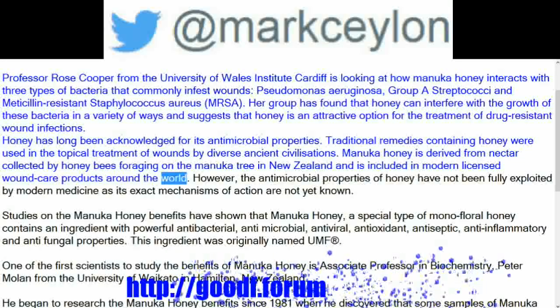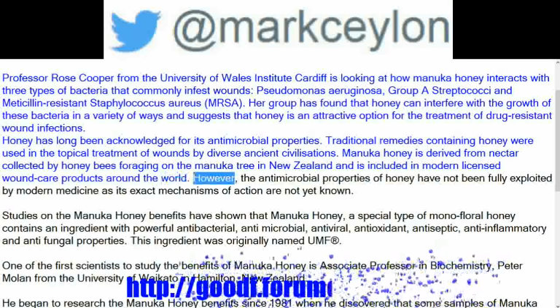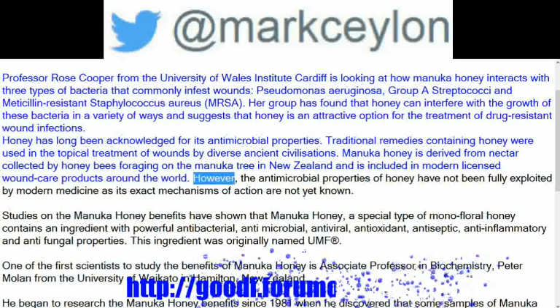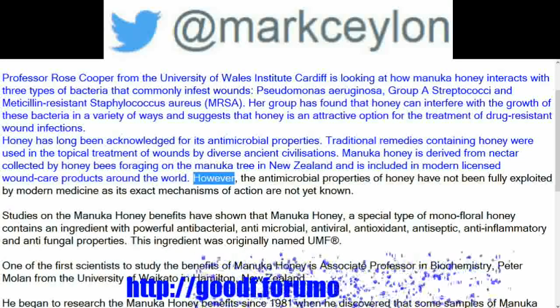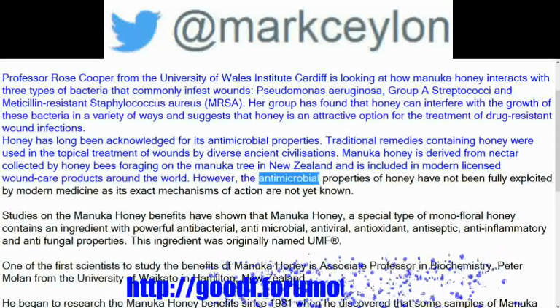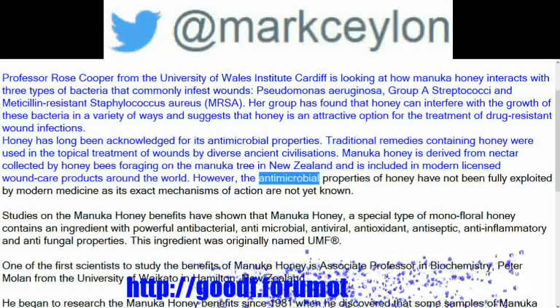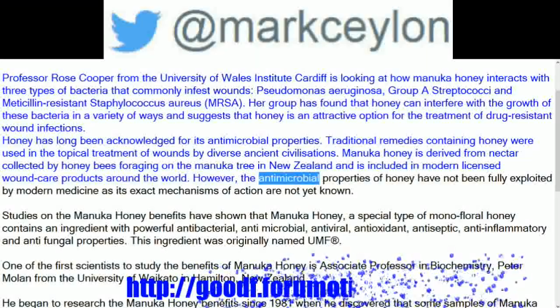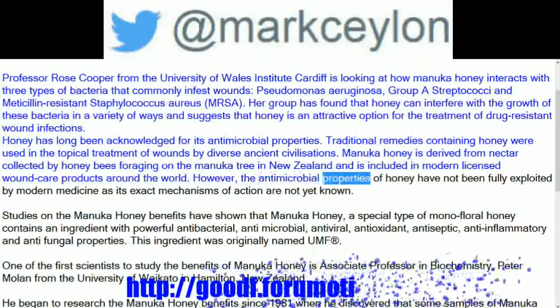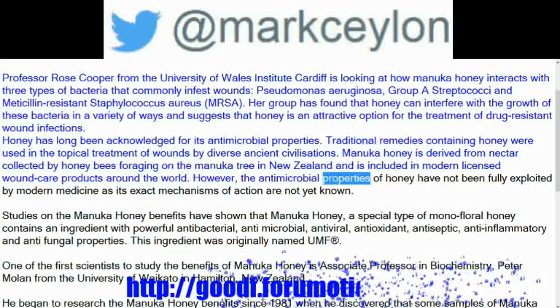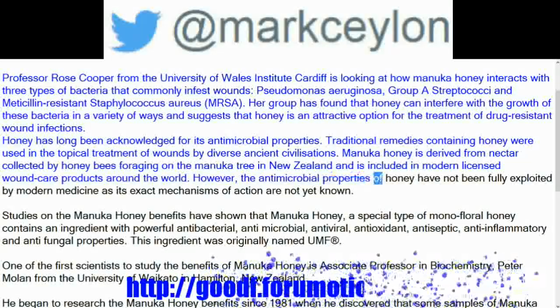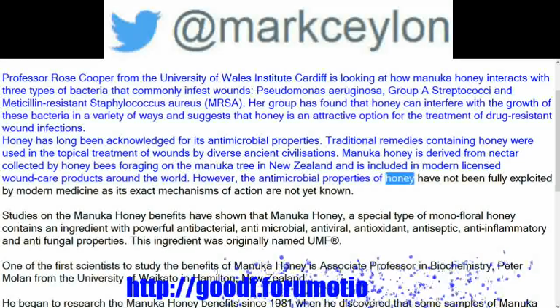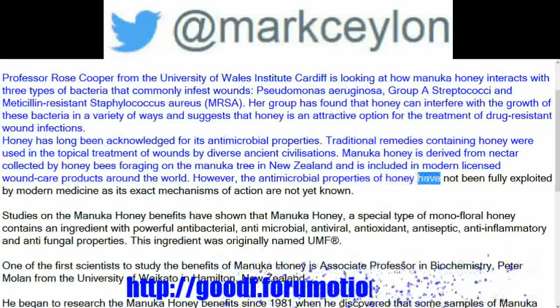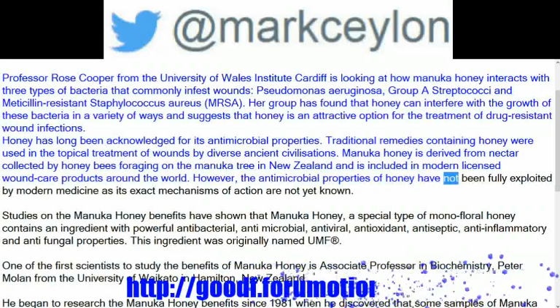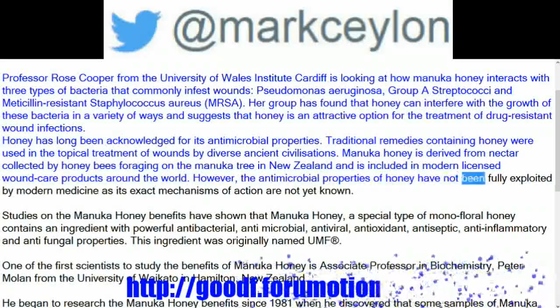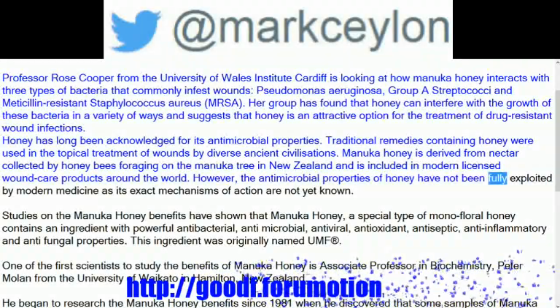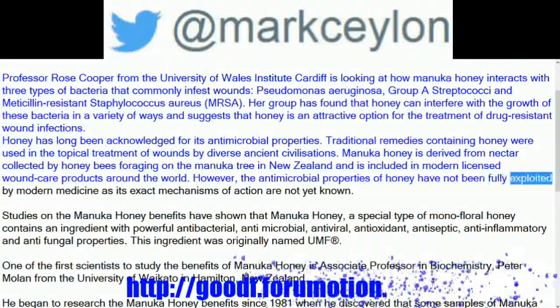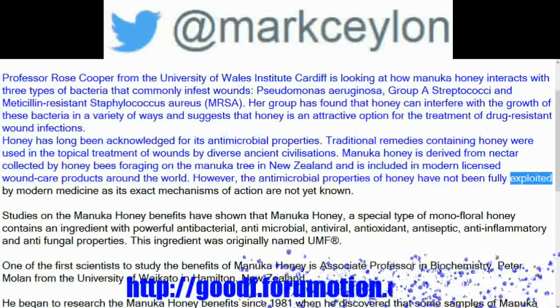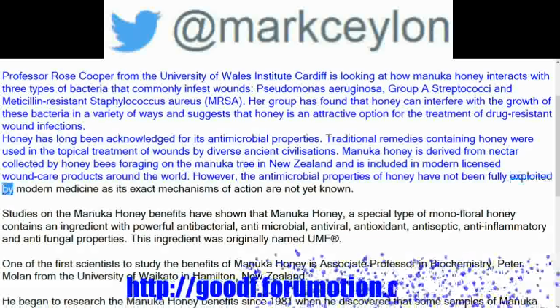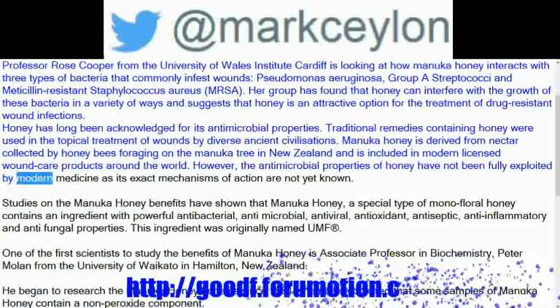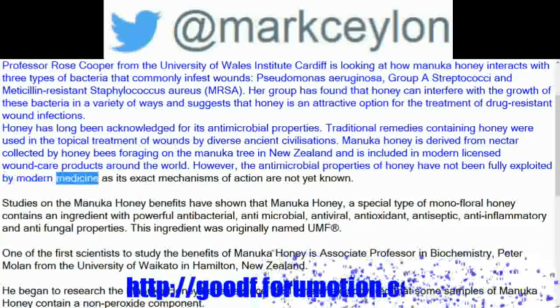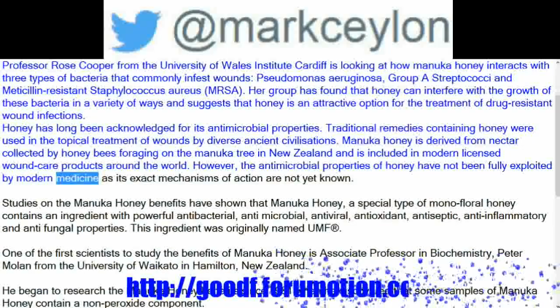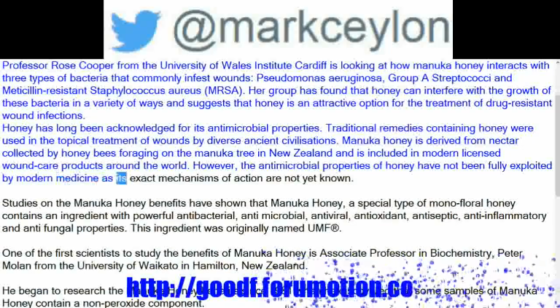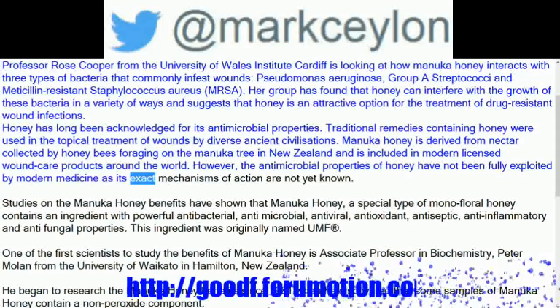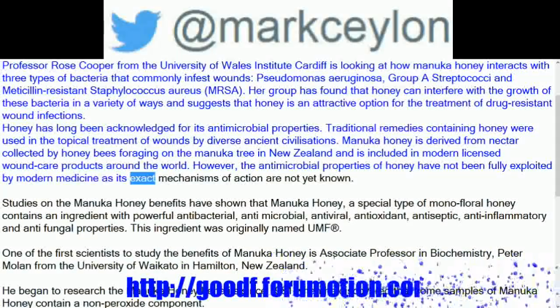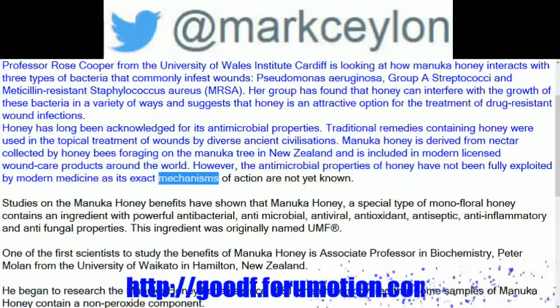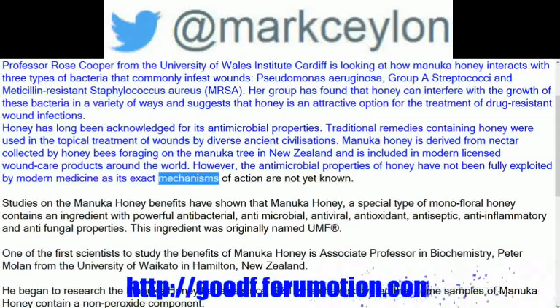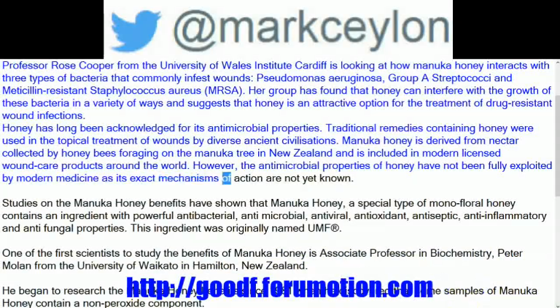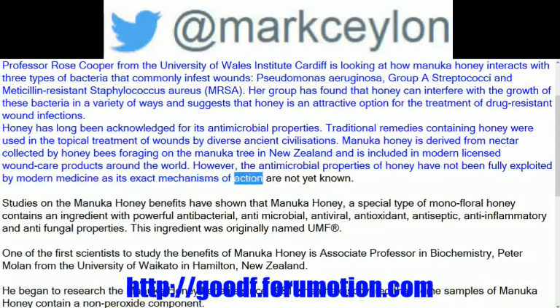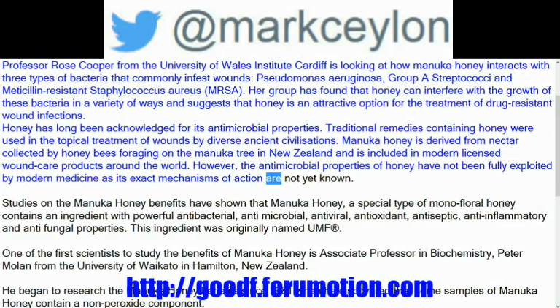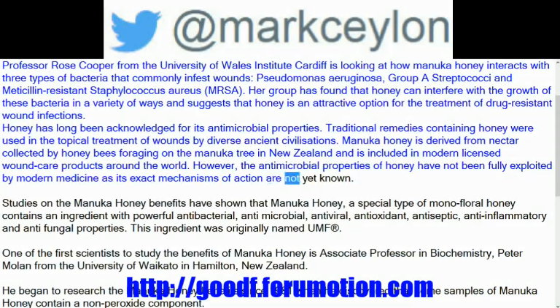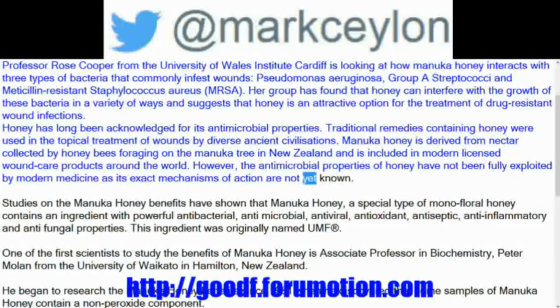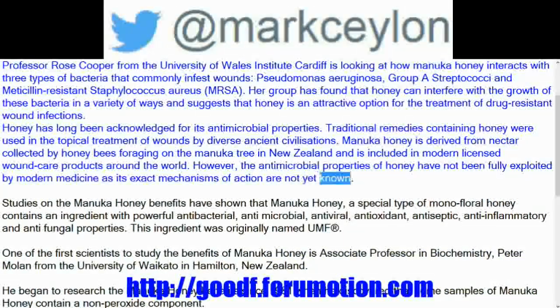However, the antimicrobial properties of honey have not been fully exploited by modern medicine, as its exact mechanisms of action are not yet known.